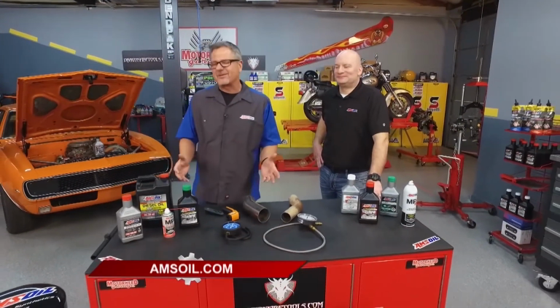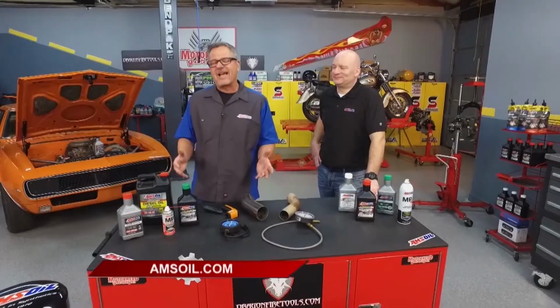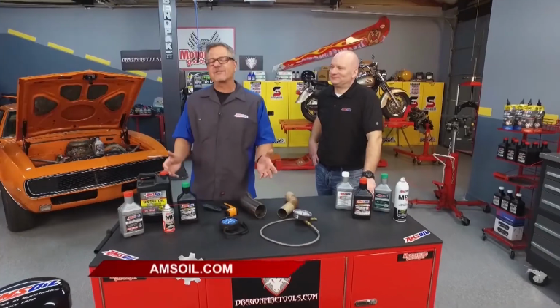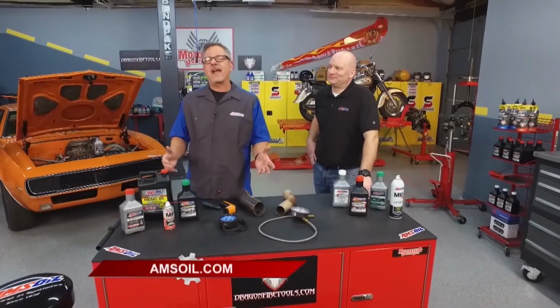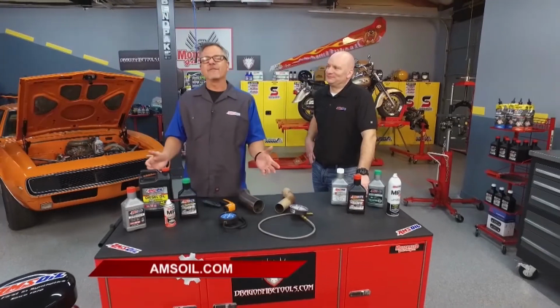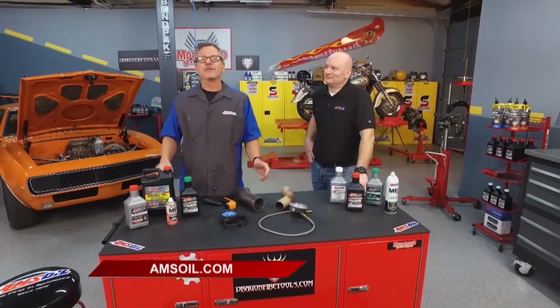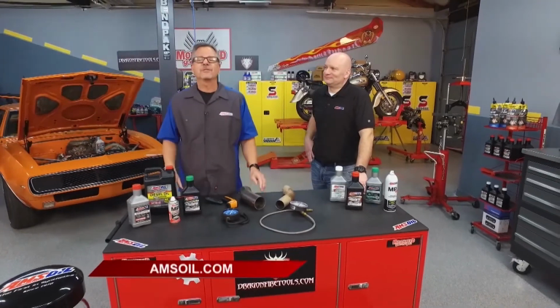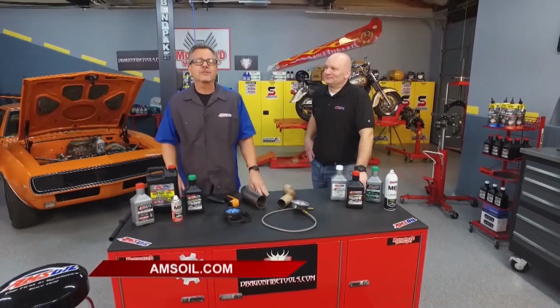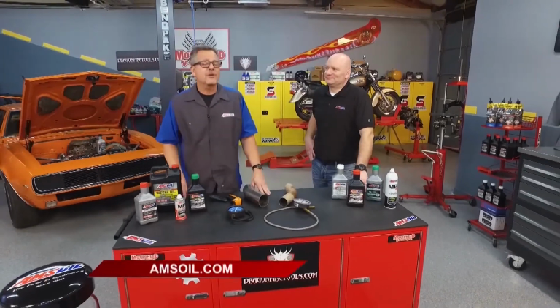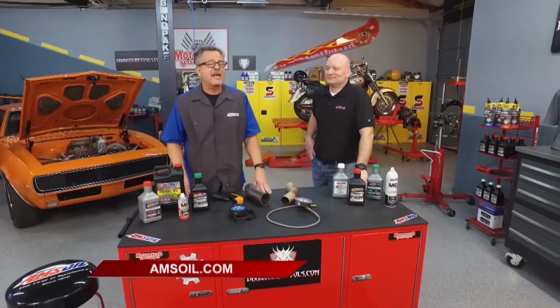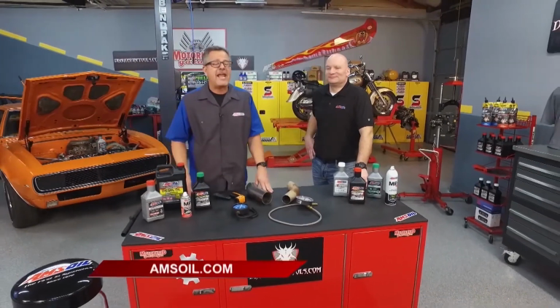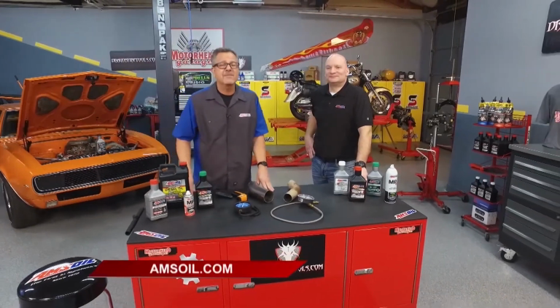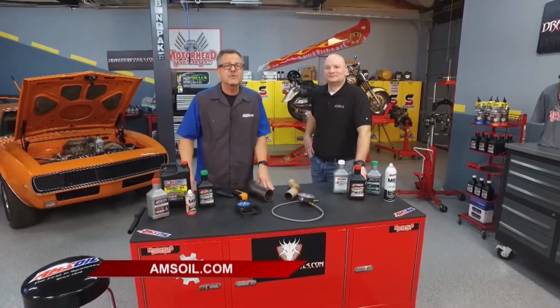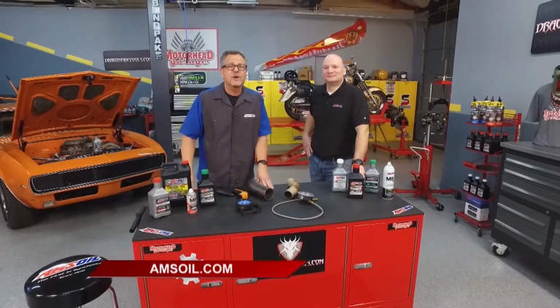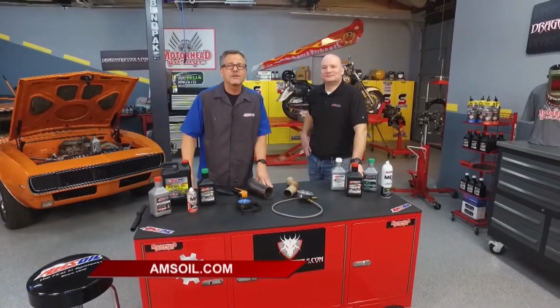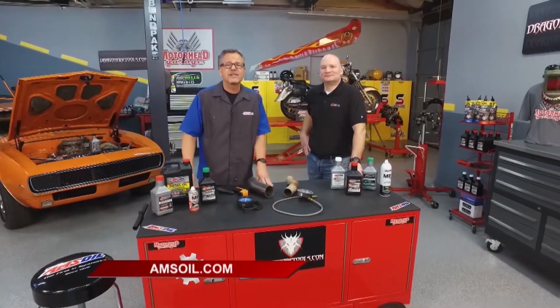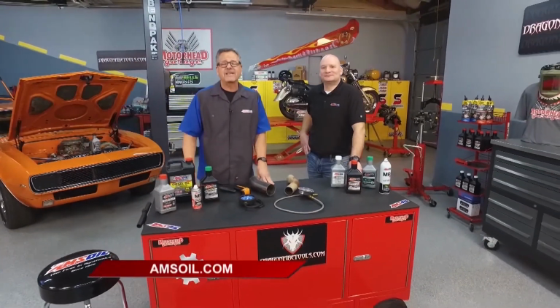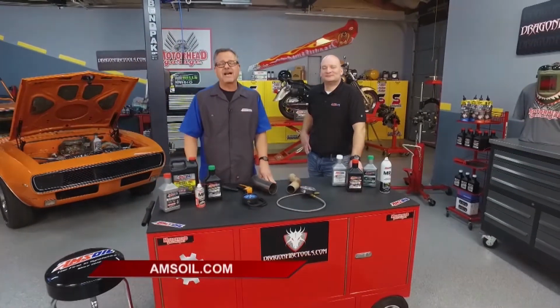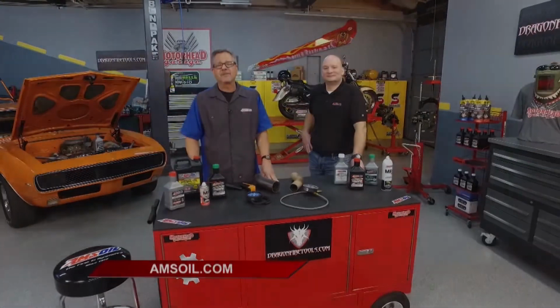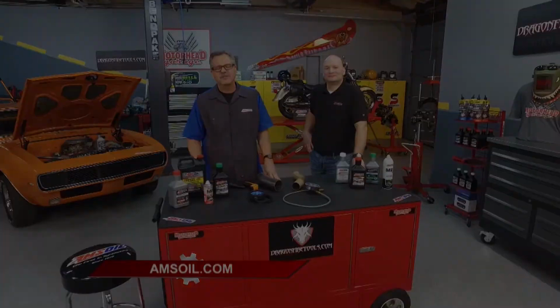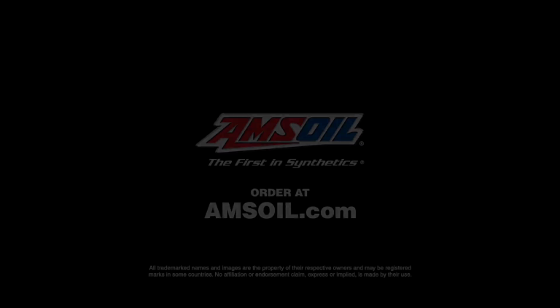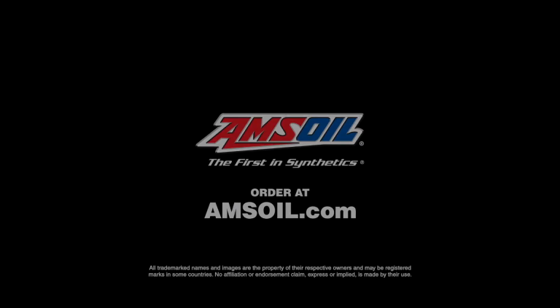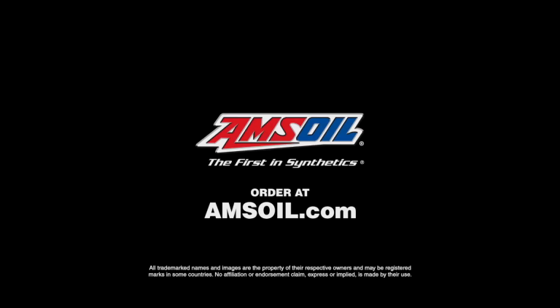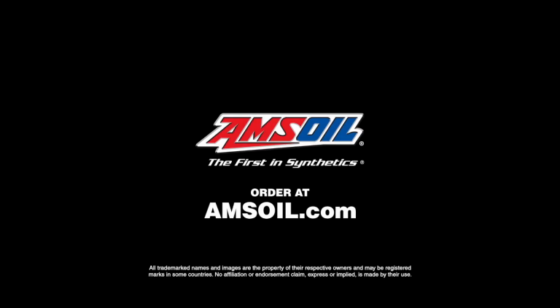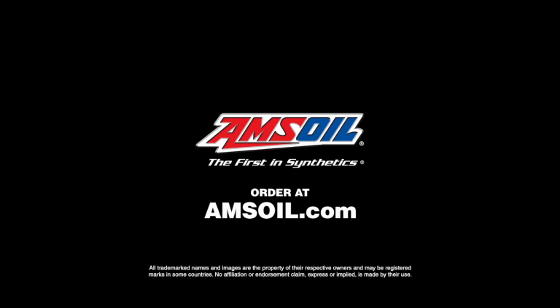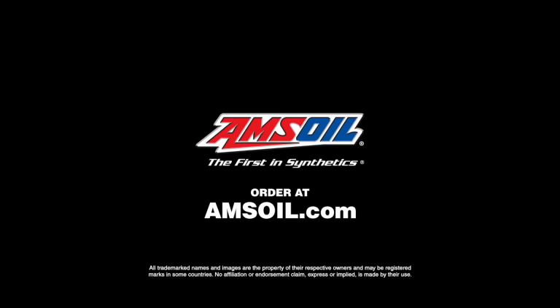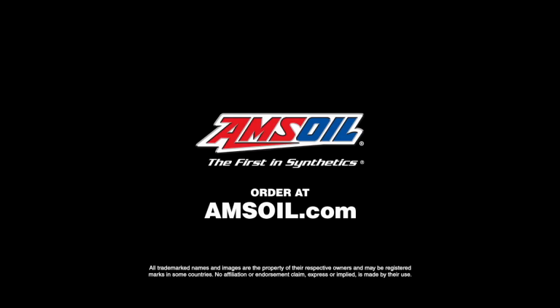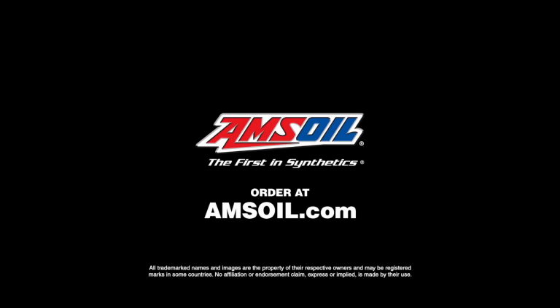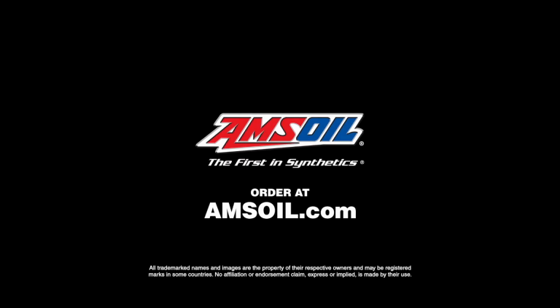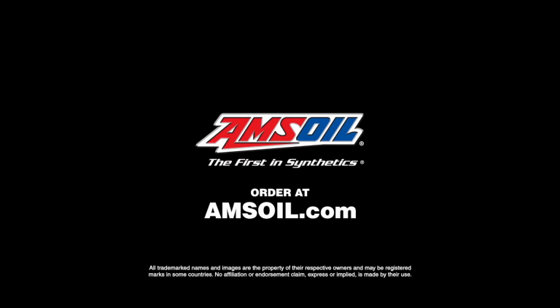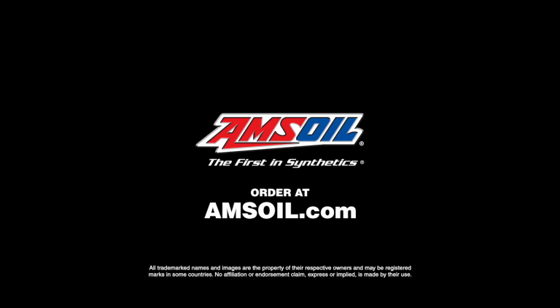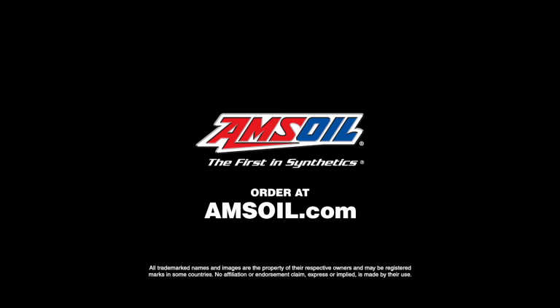Fluids don't last forever, so just go to amsoil.com and check out their whole line of great products.